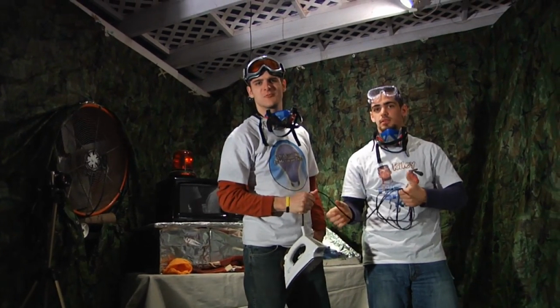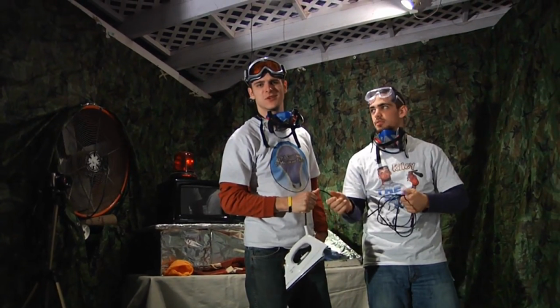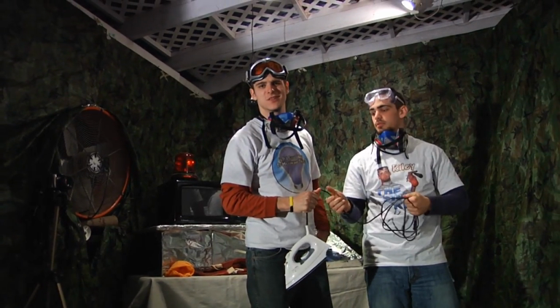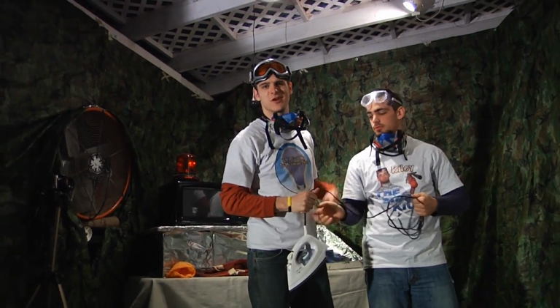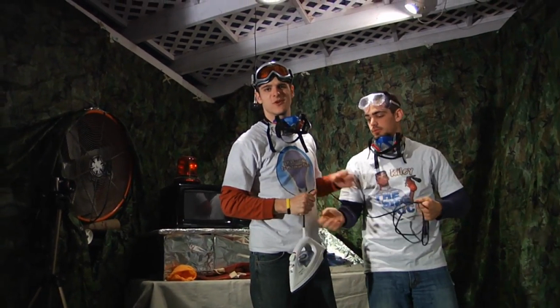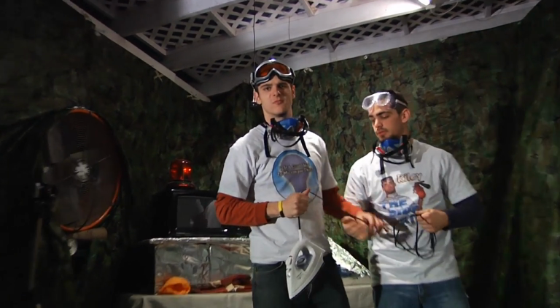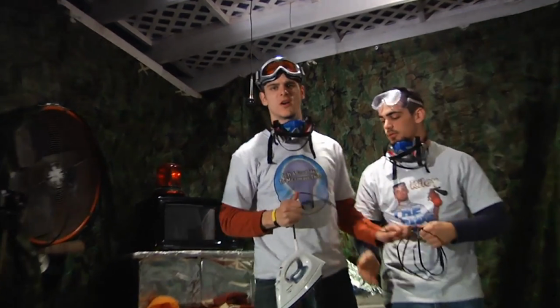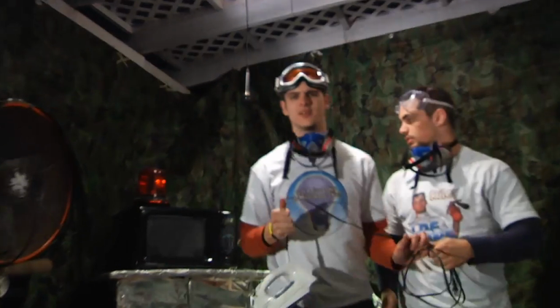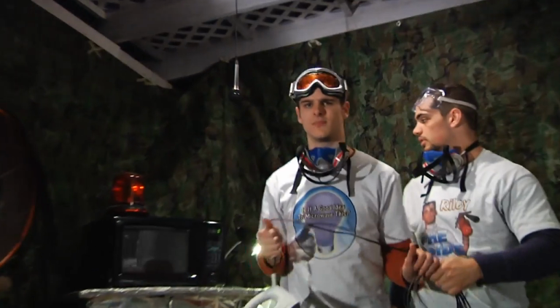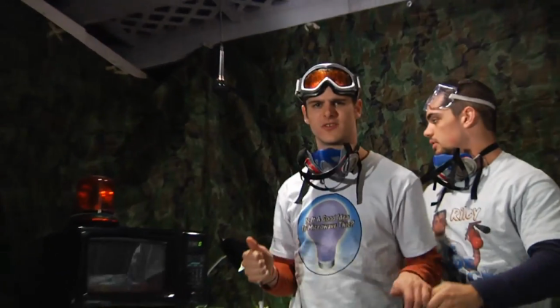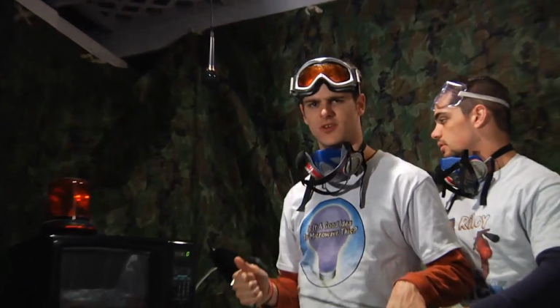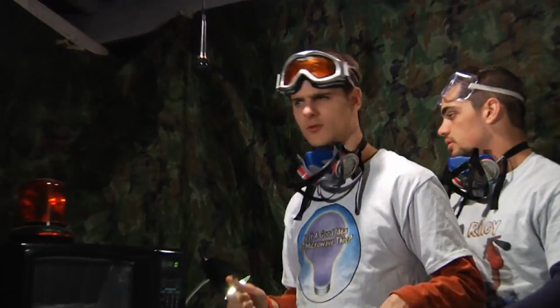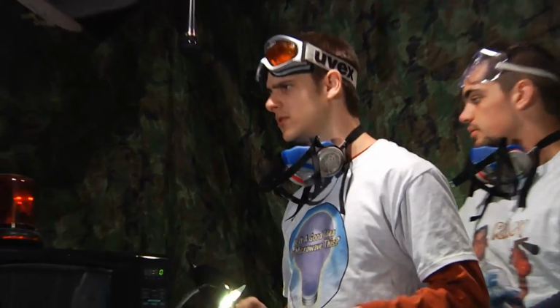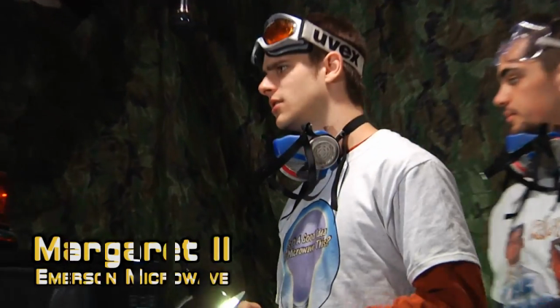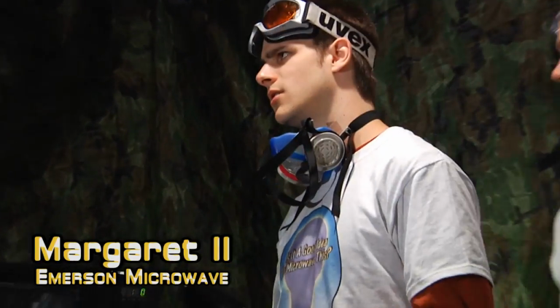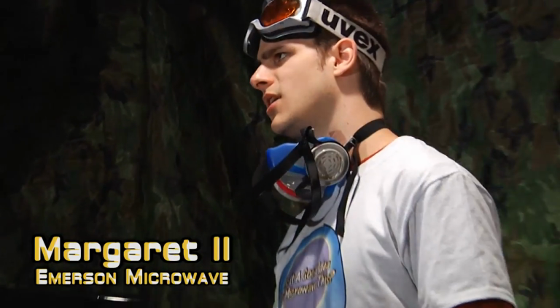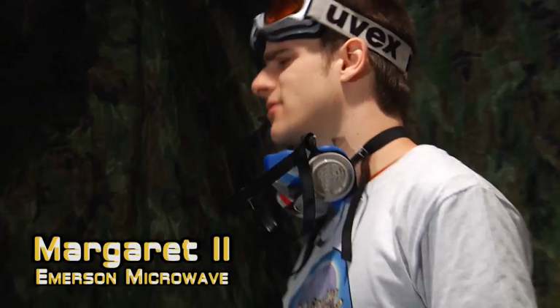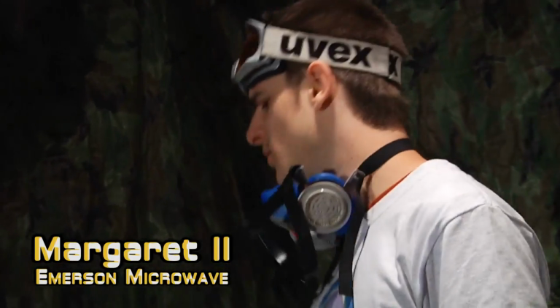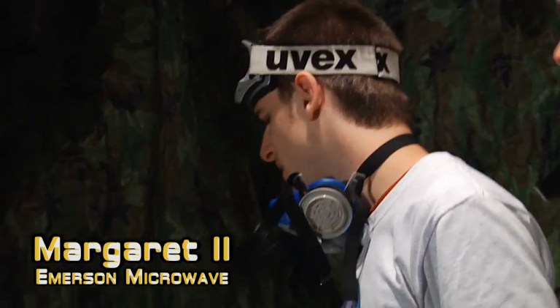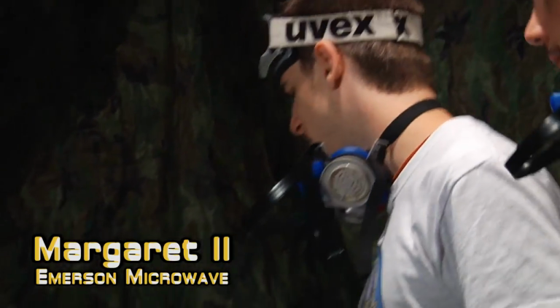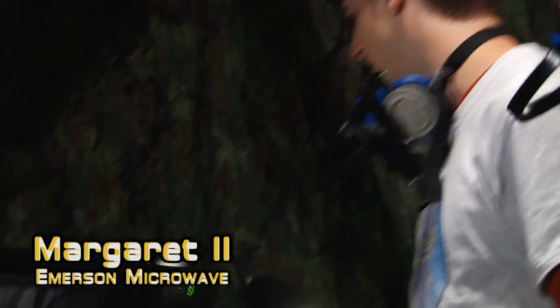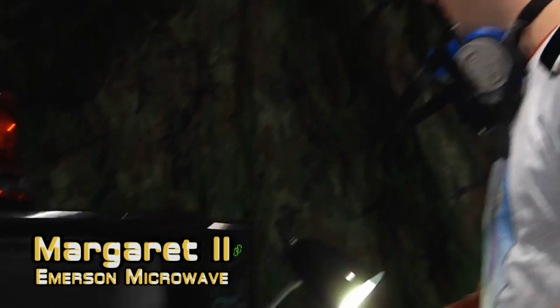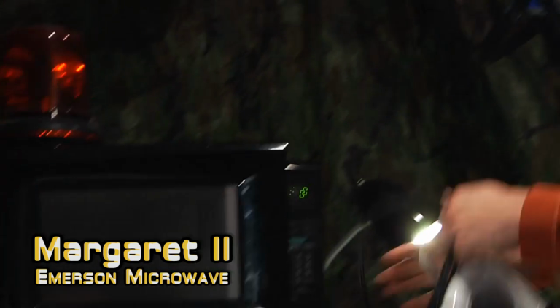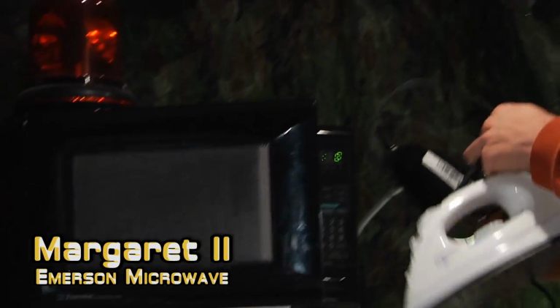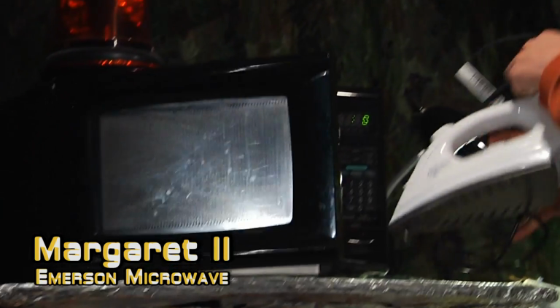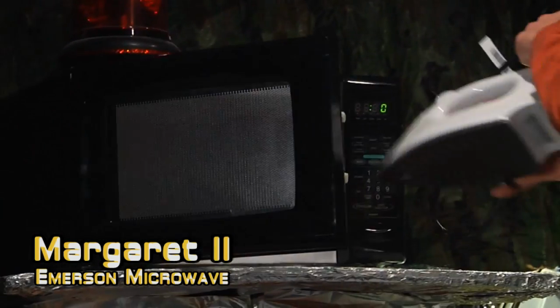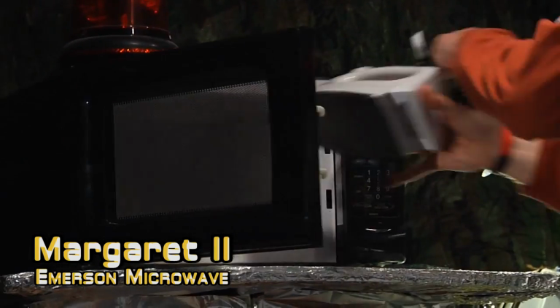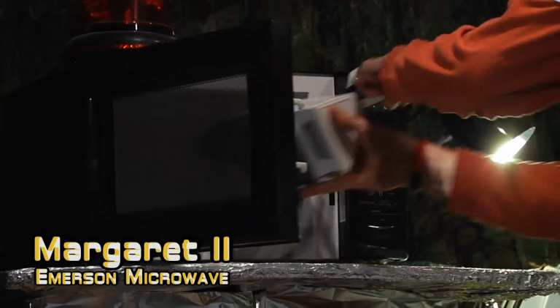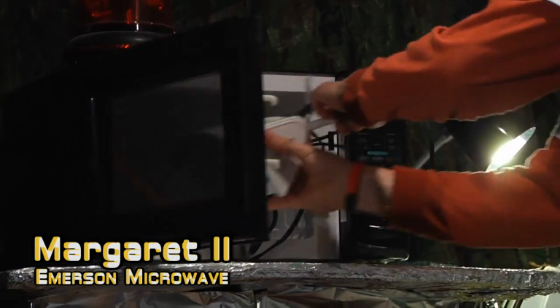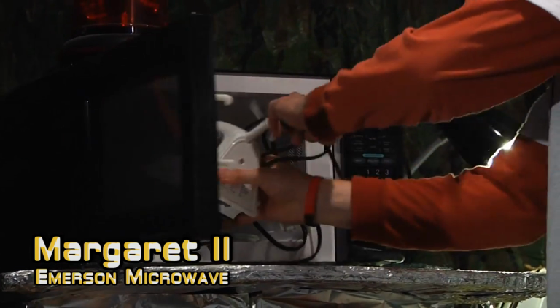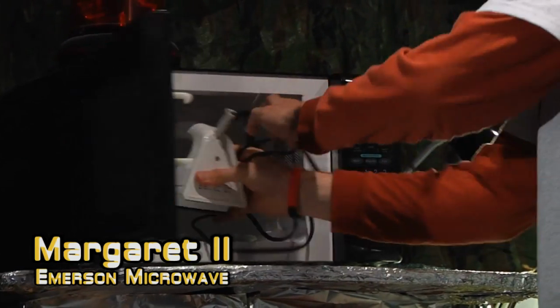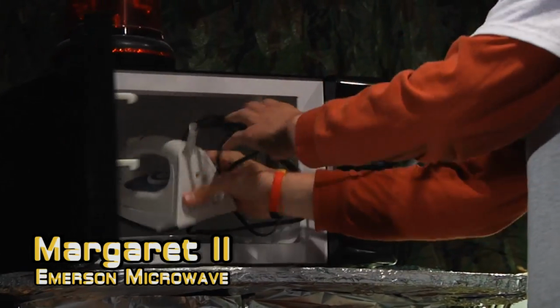Let's put it into the microwave. Margaret? Margaret 2? Yeah, let's go with Margaret 2. And here she goes.